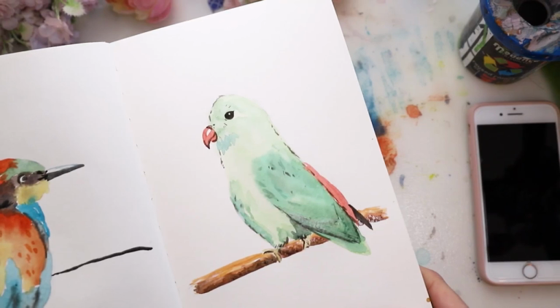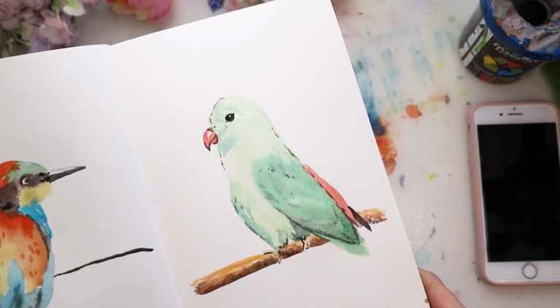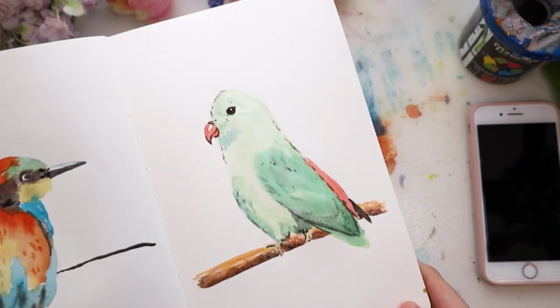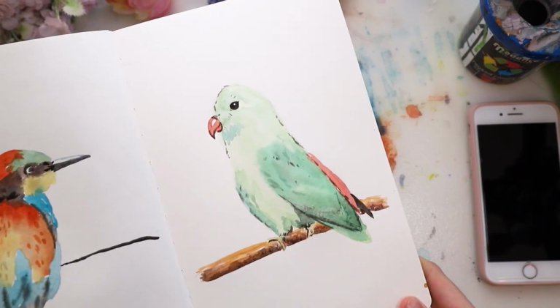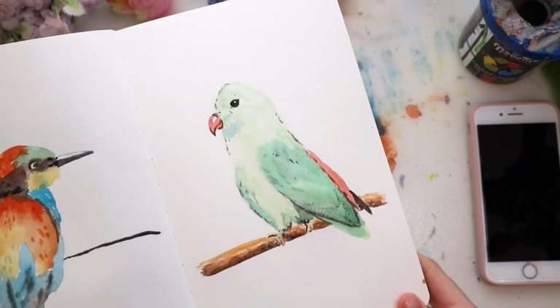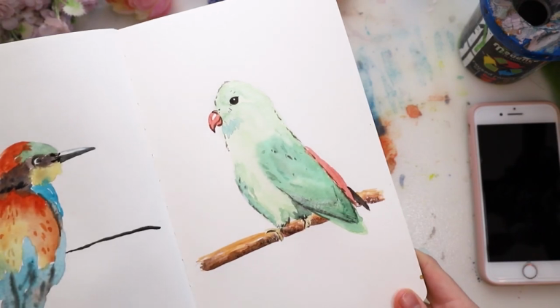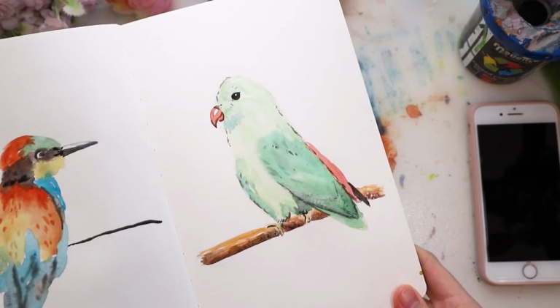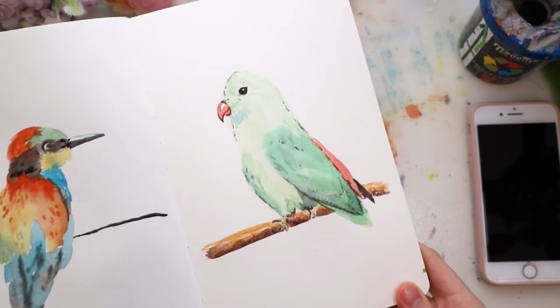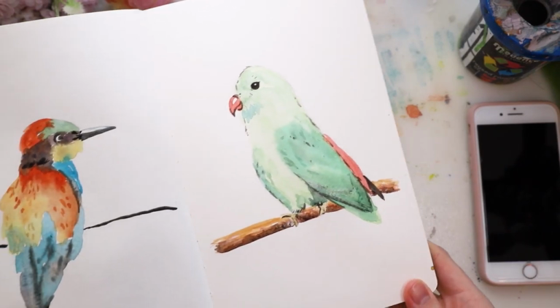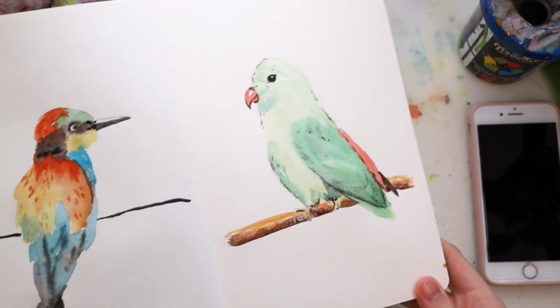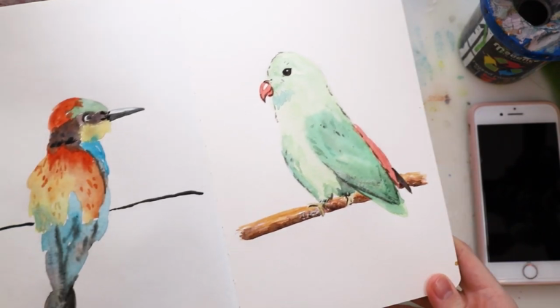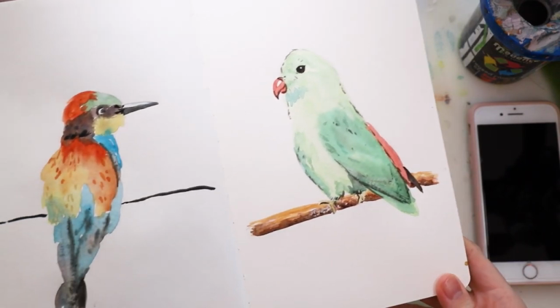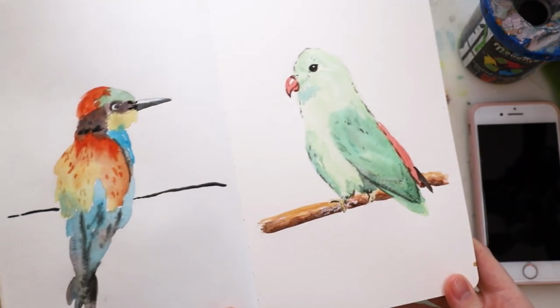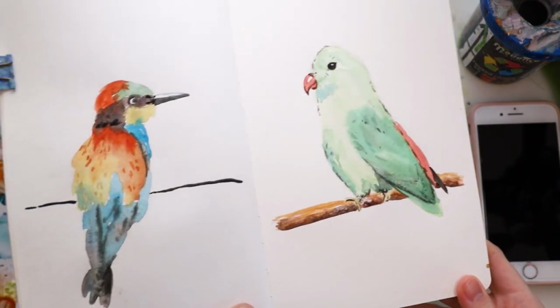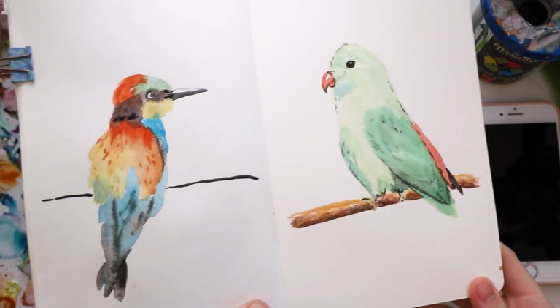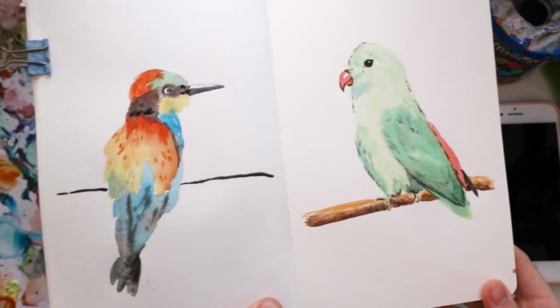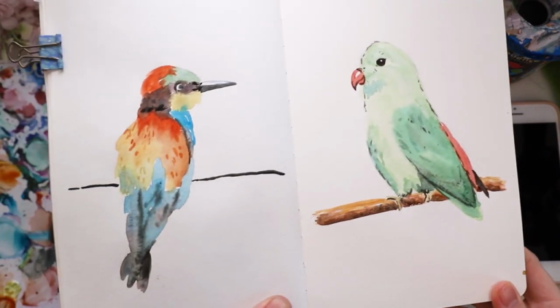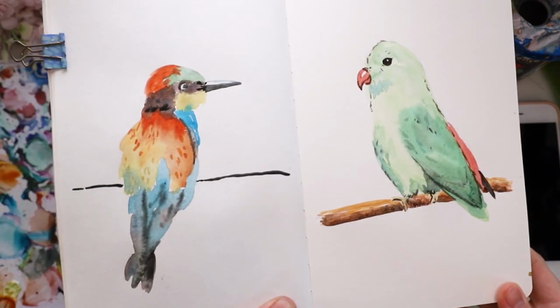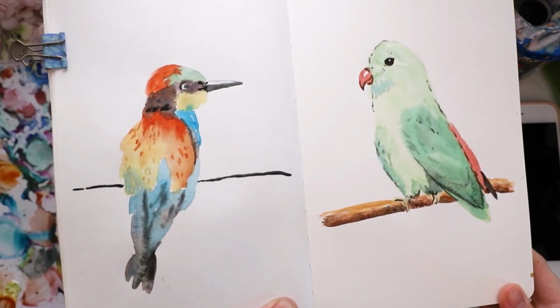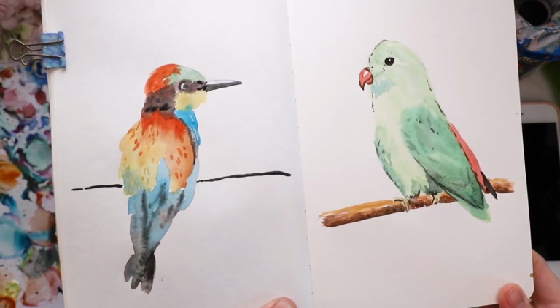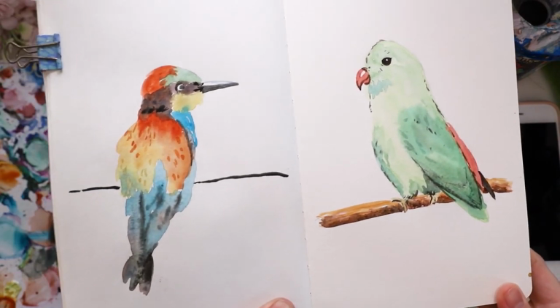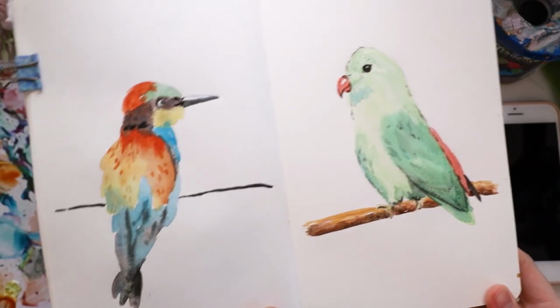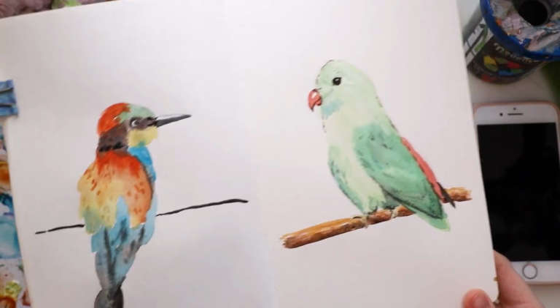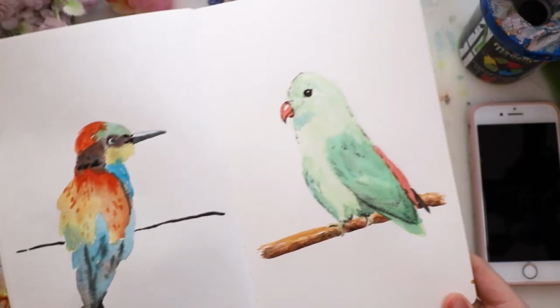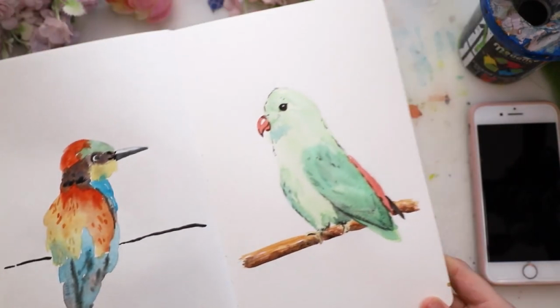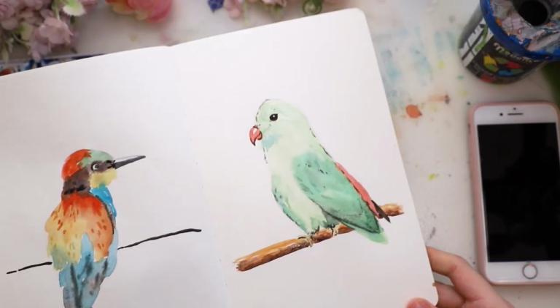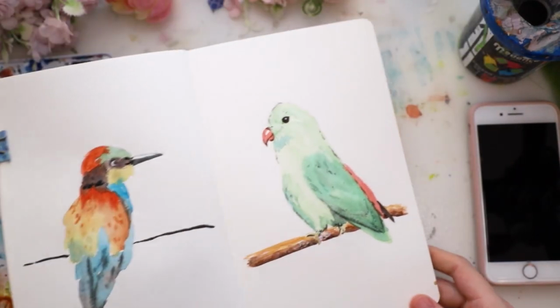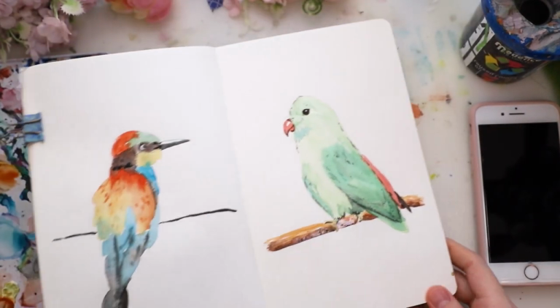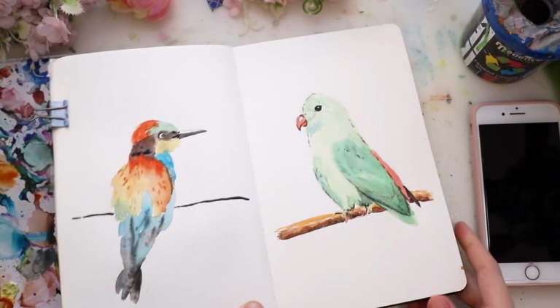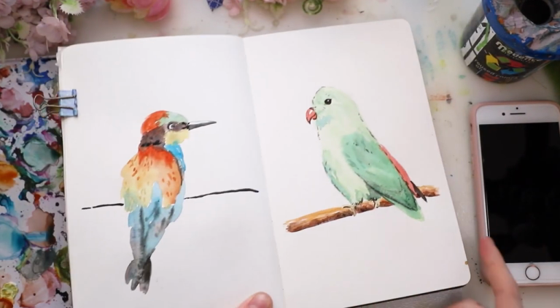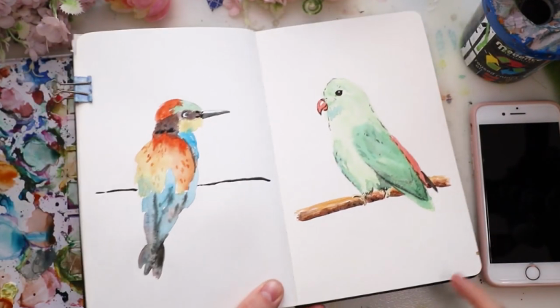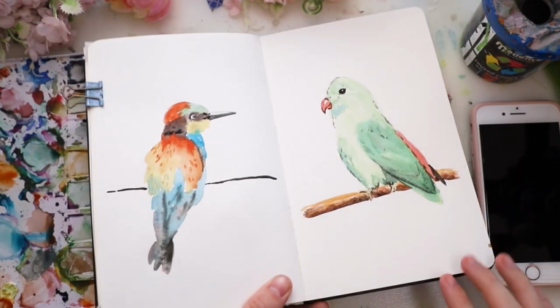Hey there, today I'm showing you how to paint these two colorful birds with watercolors.